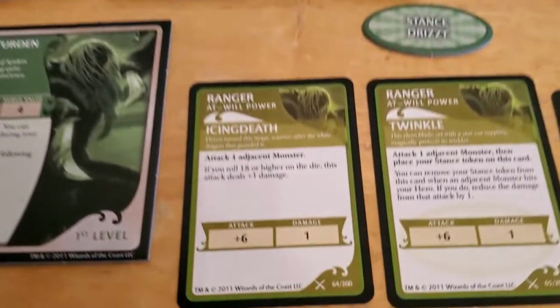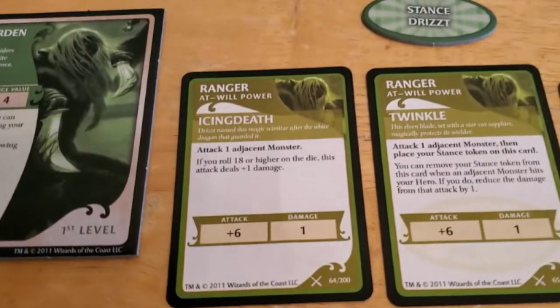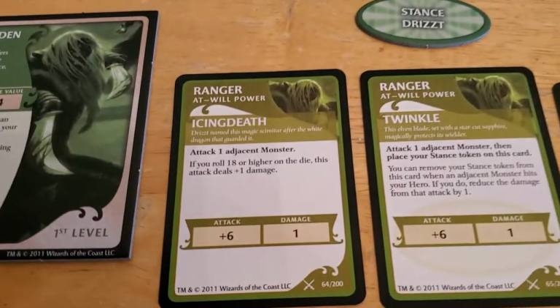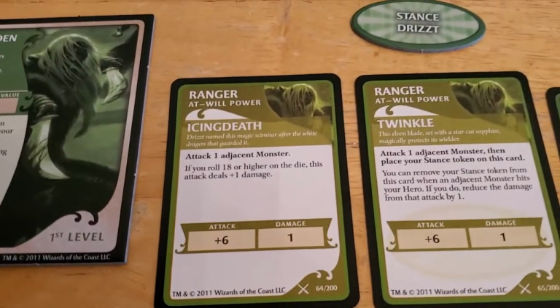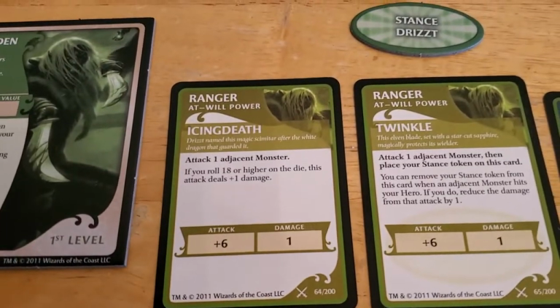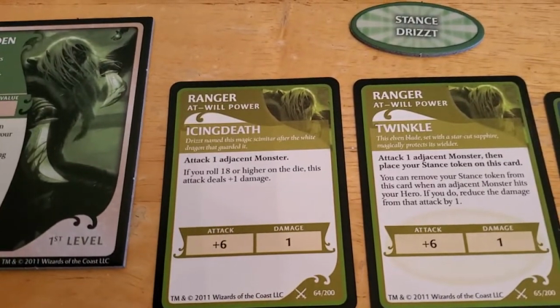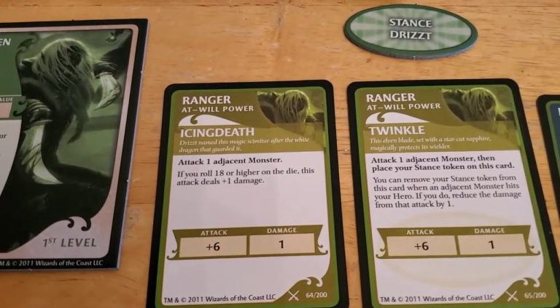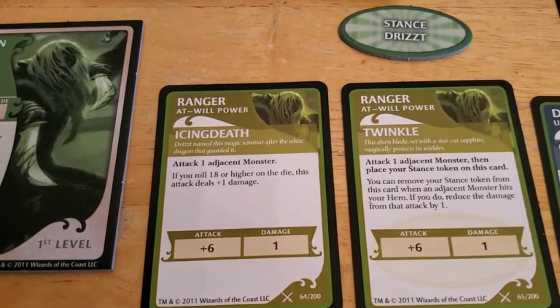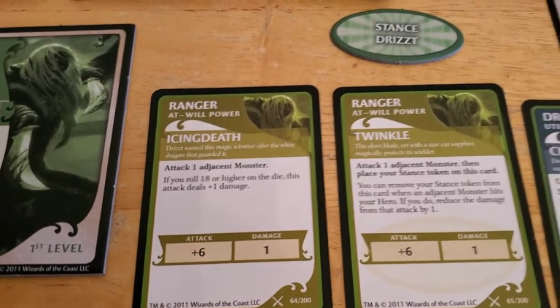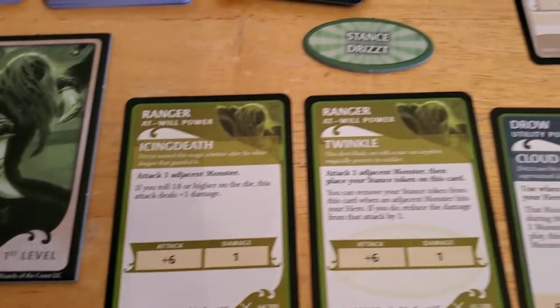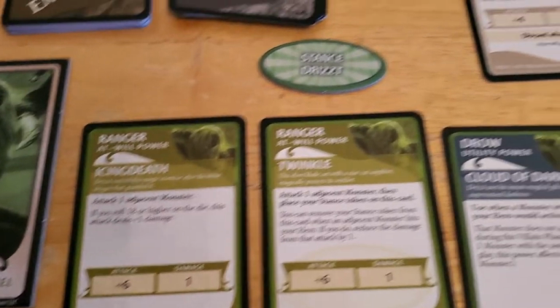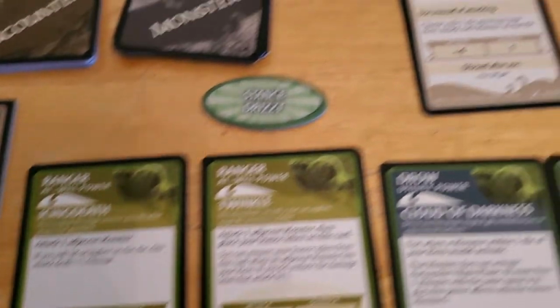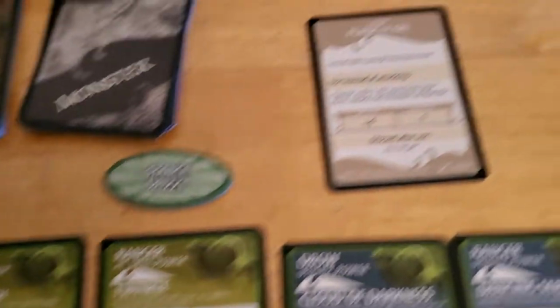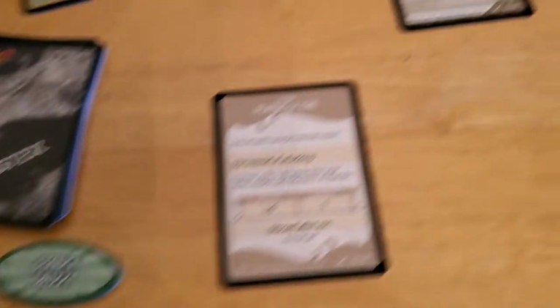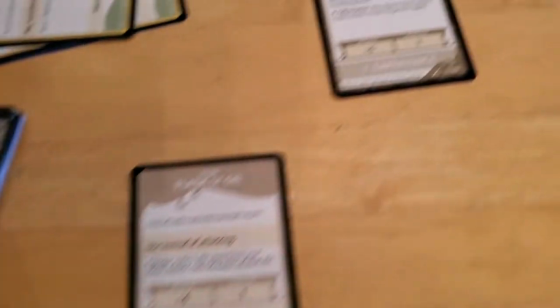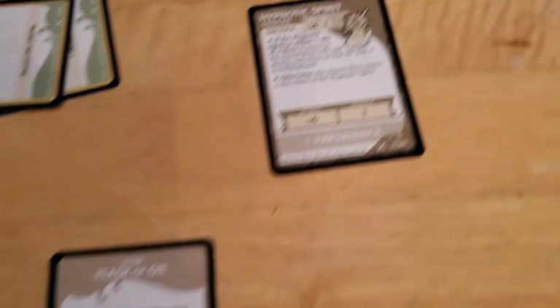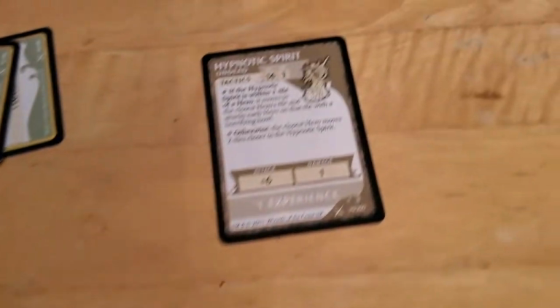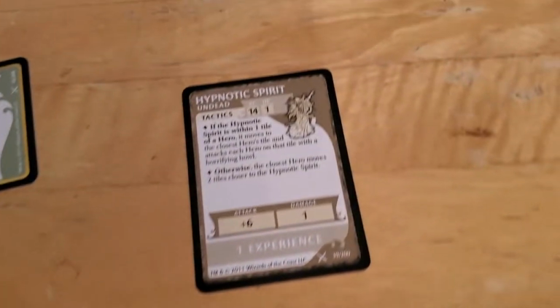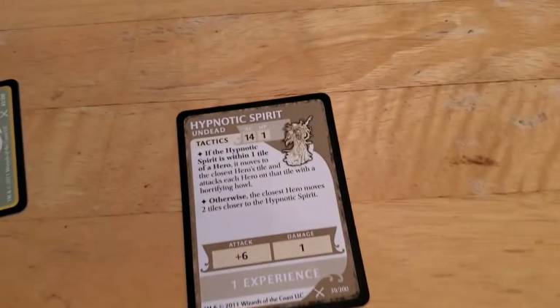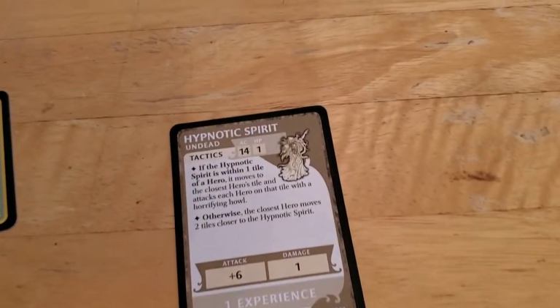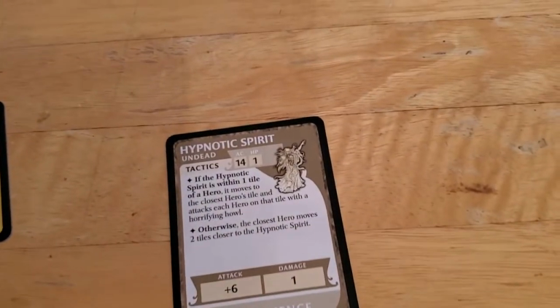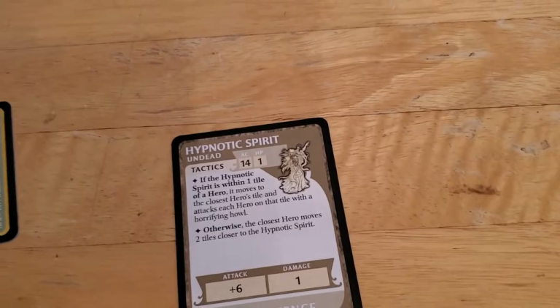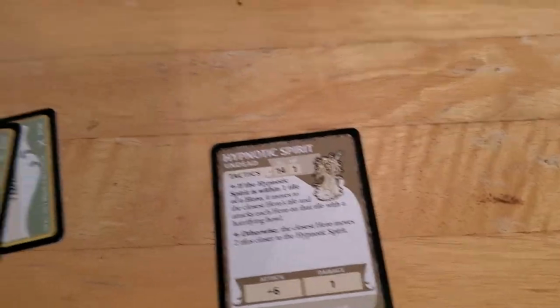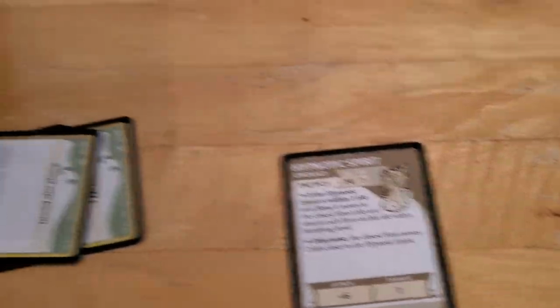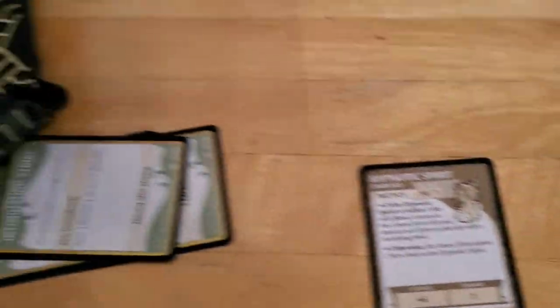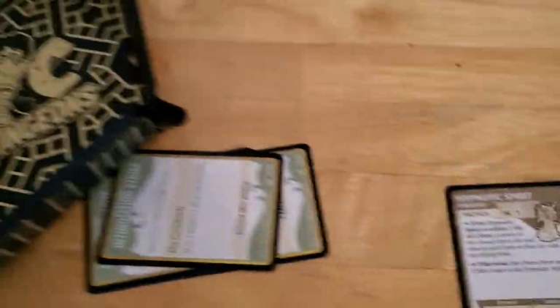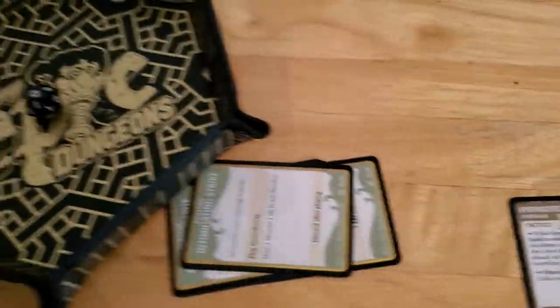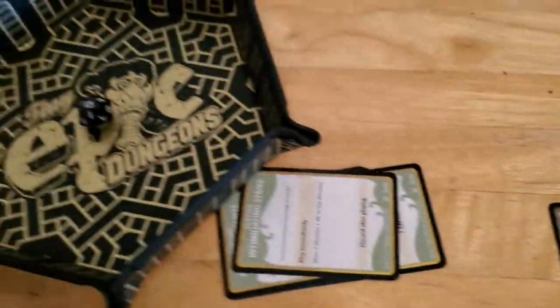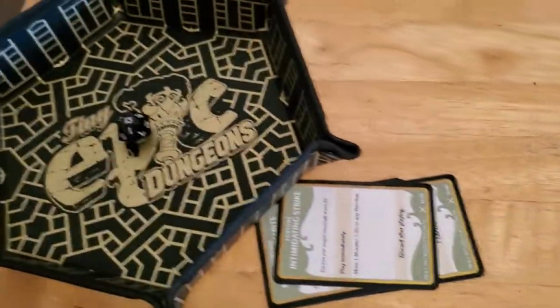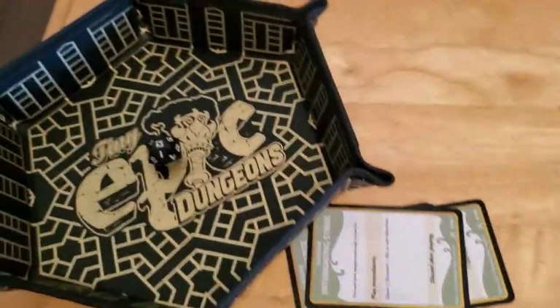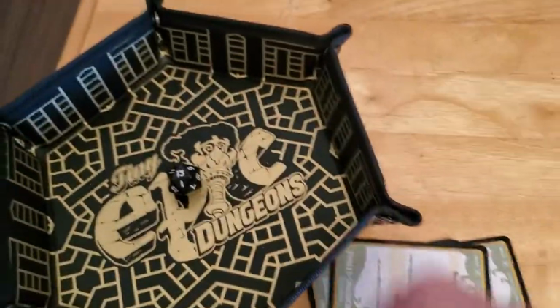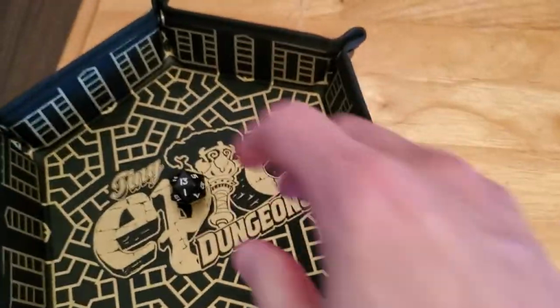So we get a plus six on the attack. Hypnotic Spirit has an AC of 14, so we need to roll an eight or higher.